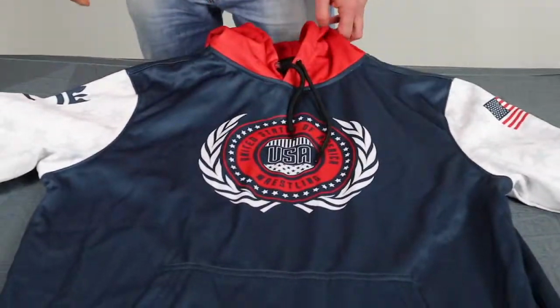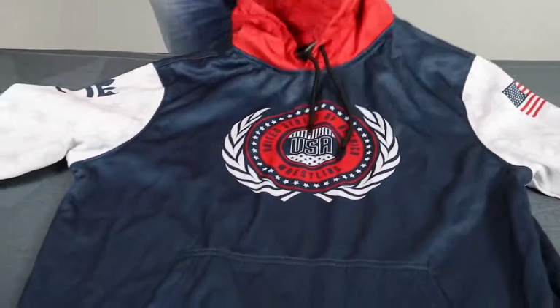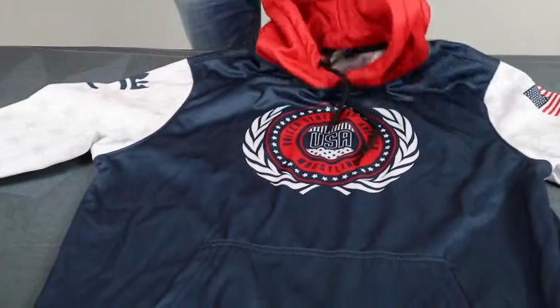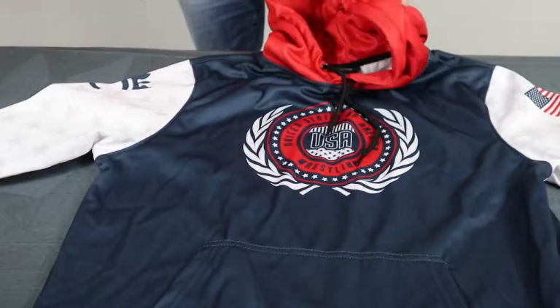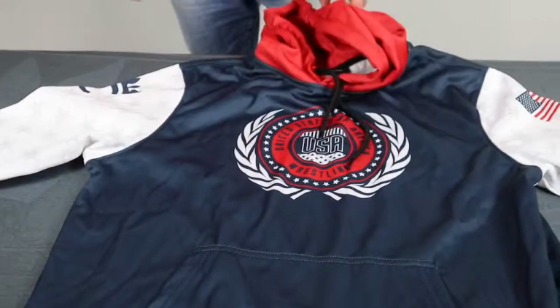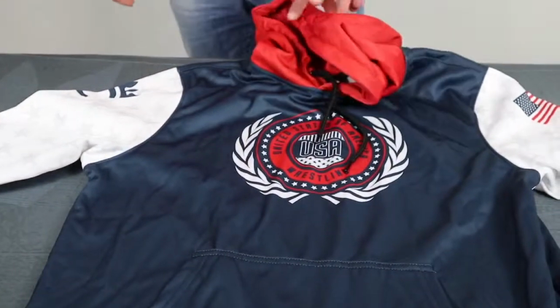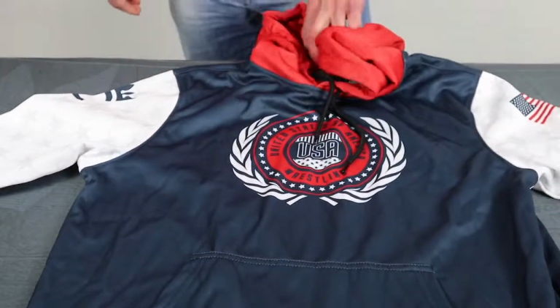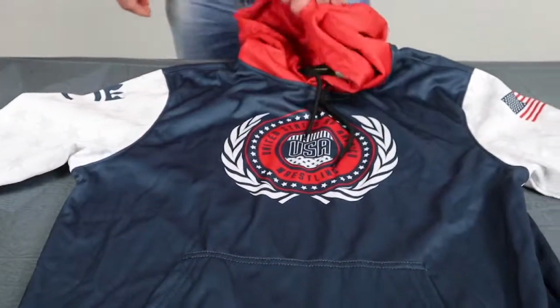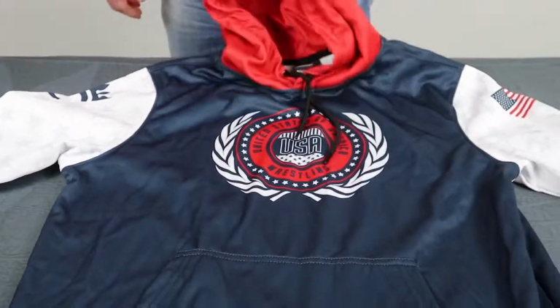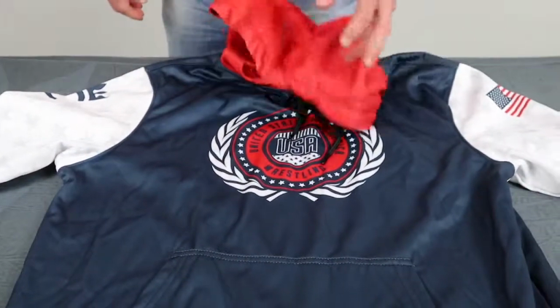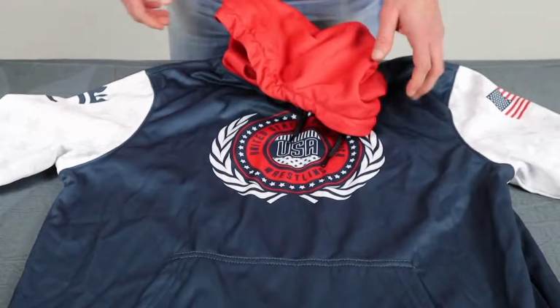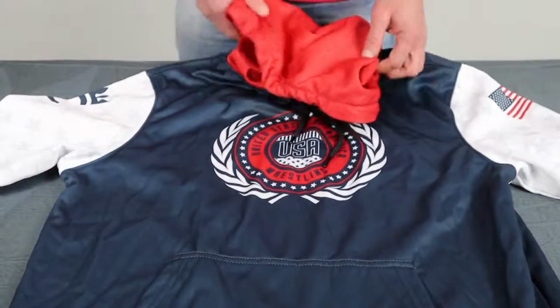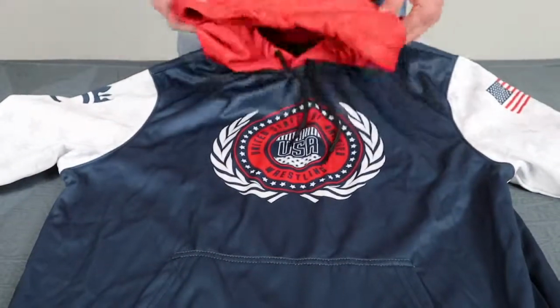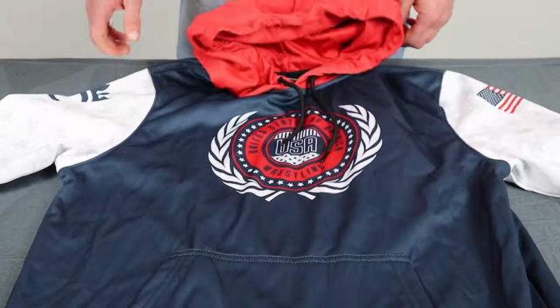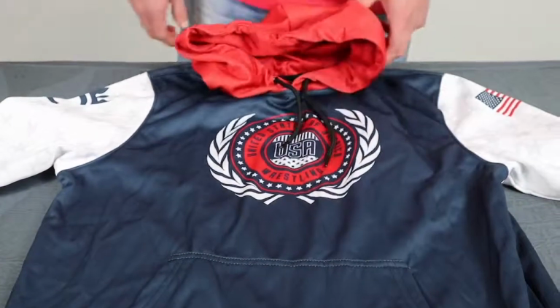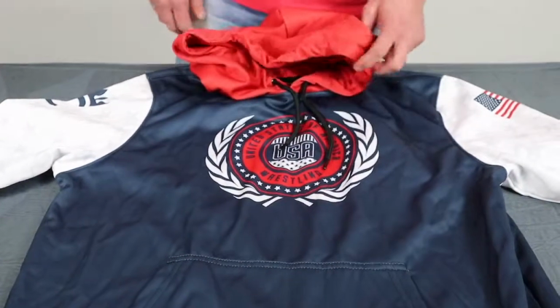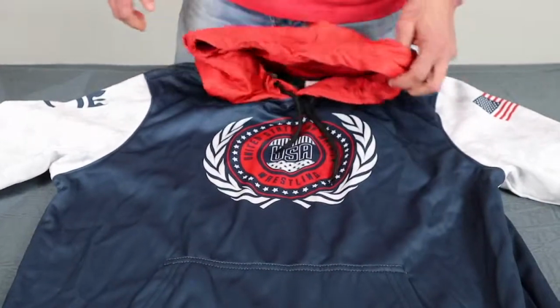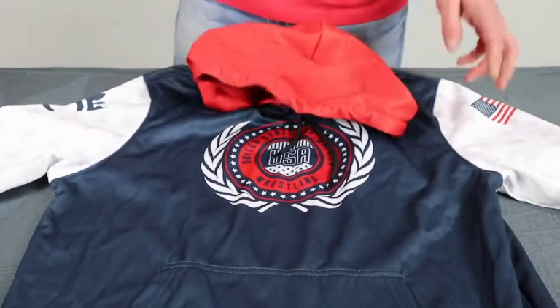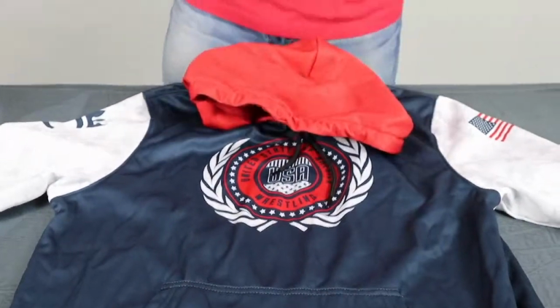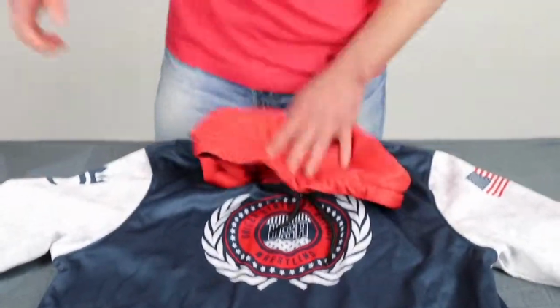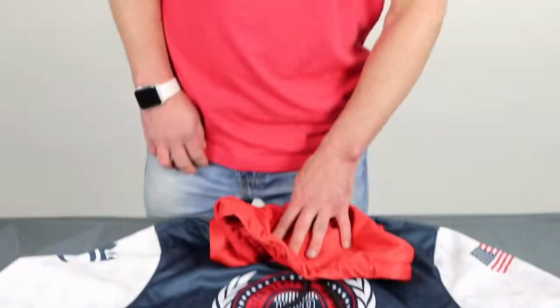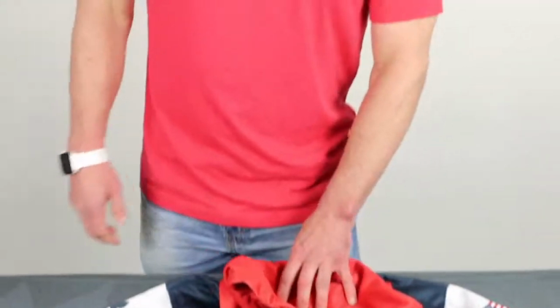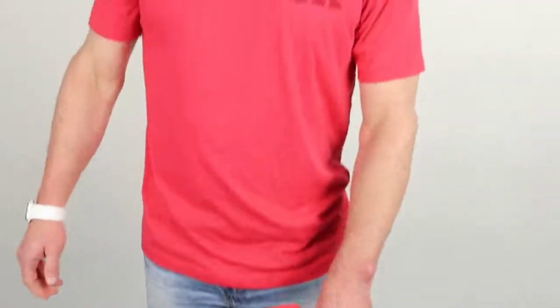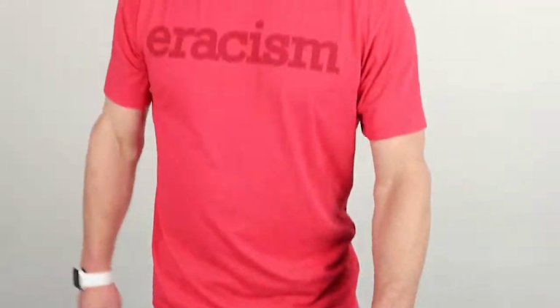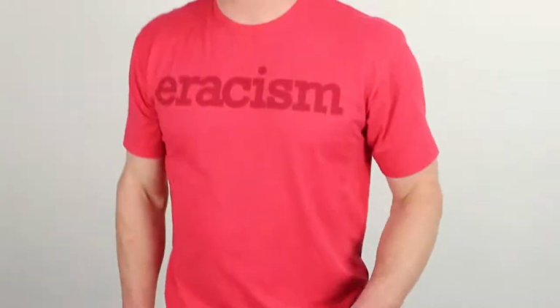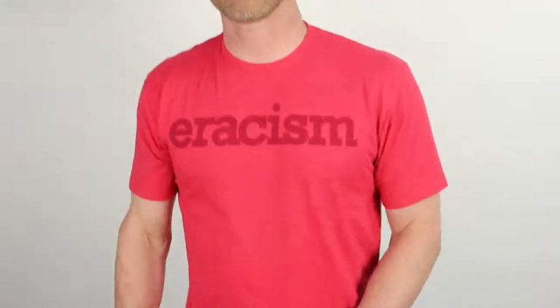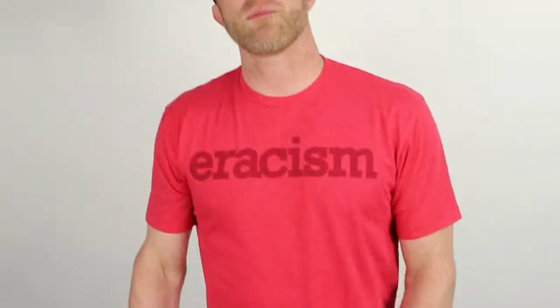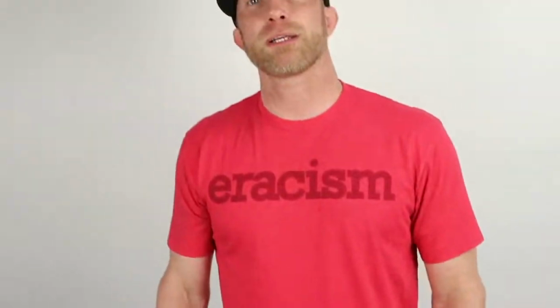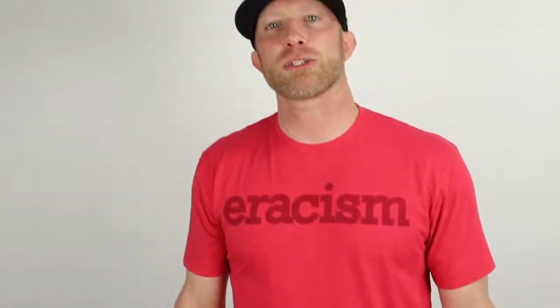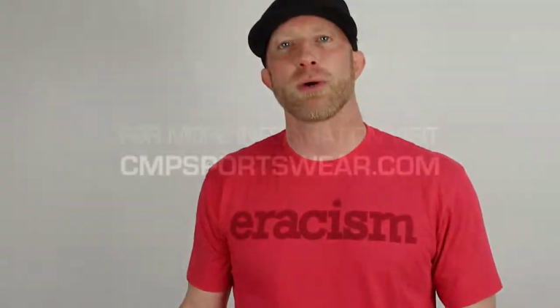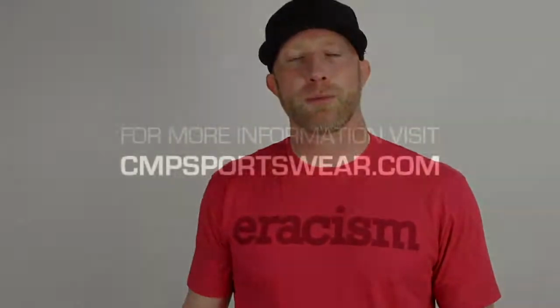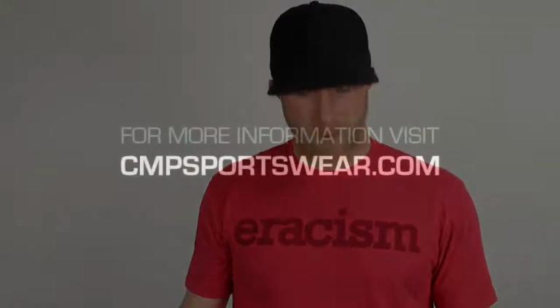So if you're looking for performance fleeces for whatever team or organization you're looking to get branded up and looking sweet, hit us up at cmpsportswear.com and we'll get you squared away.